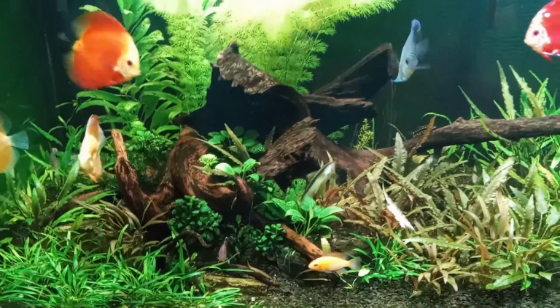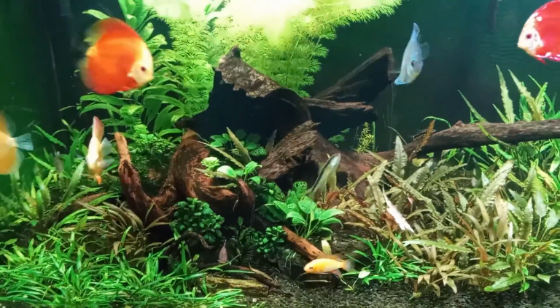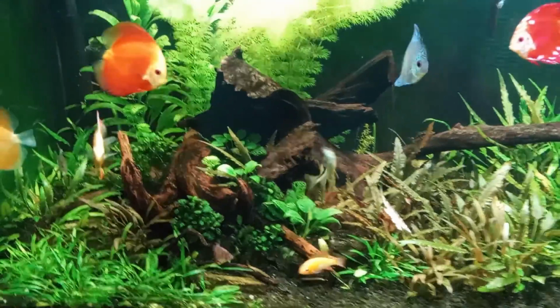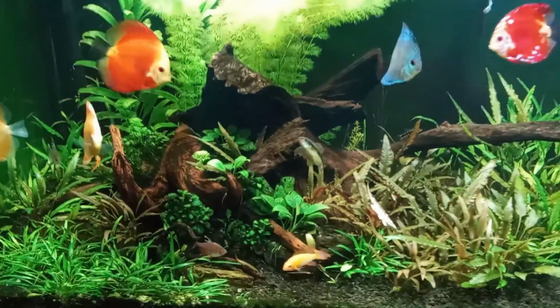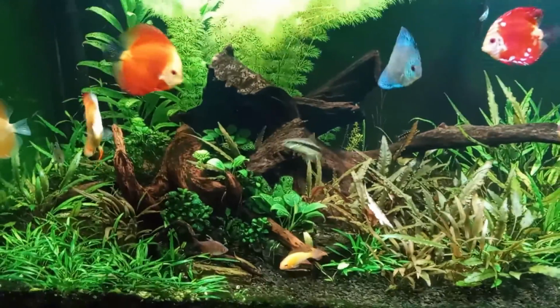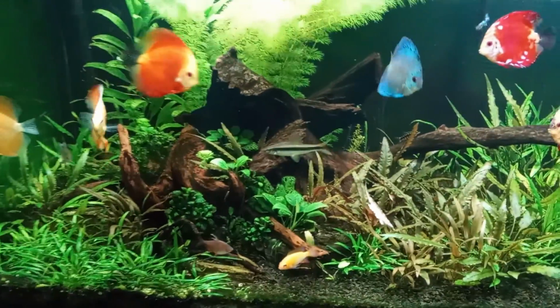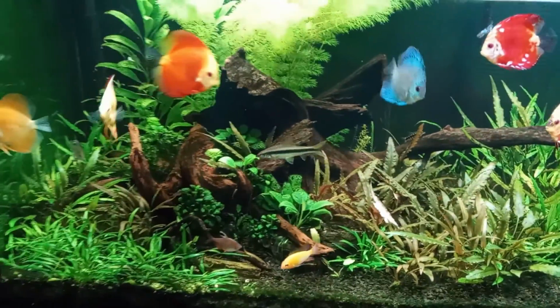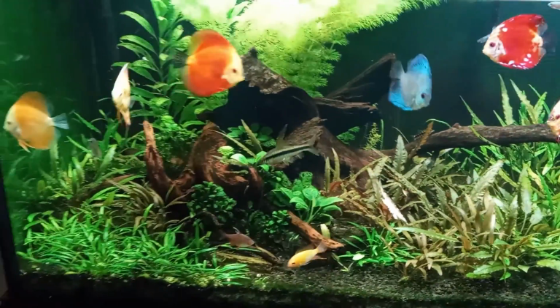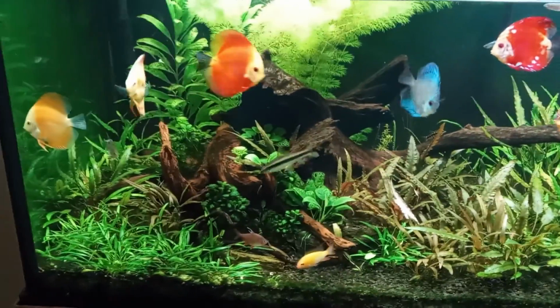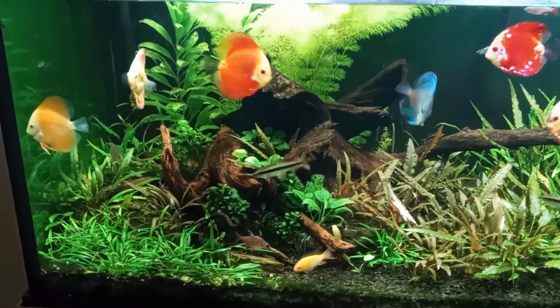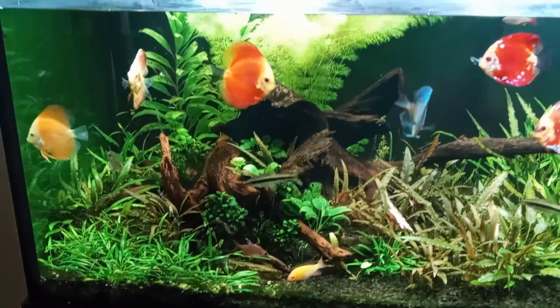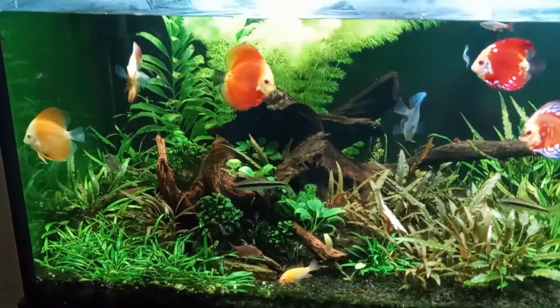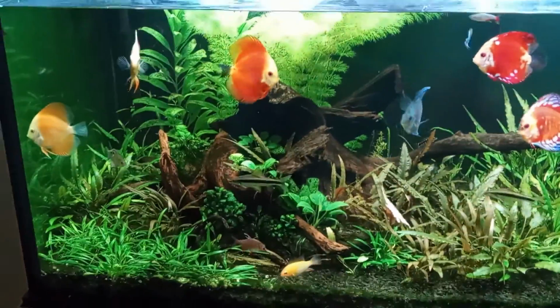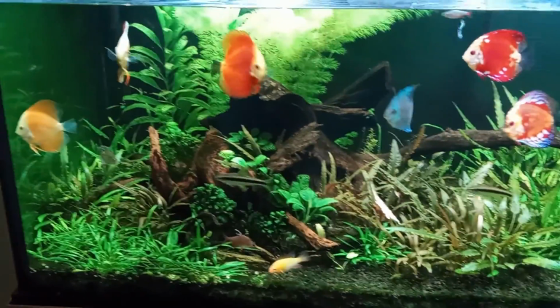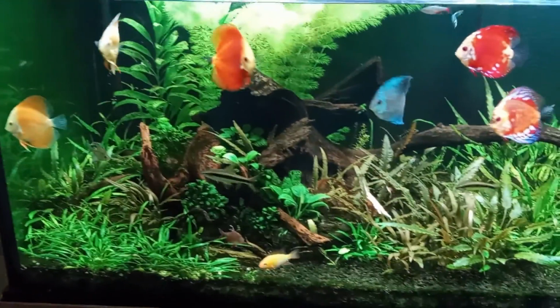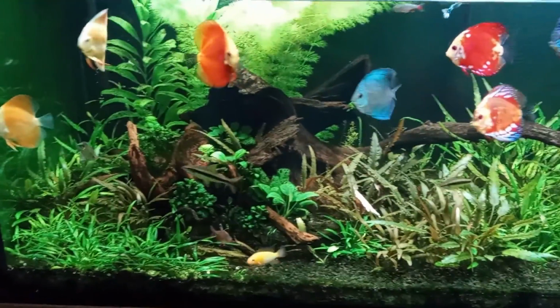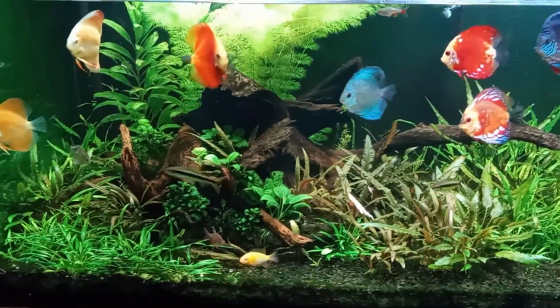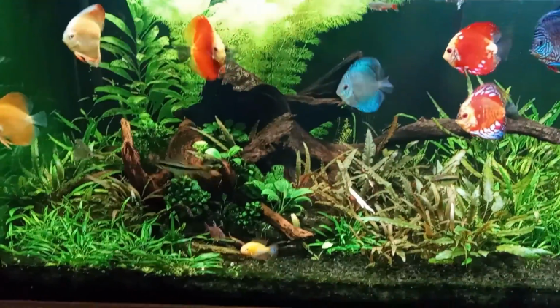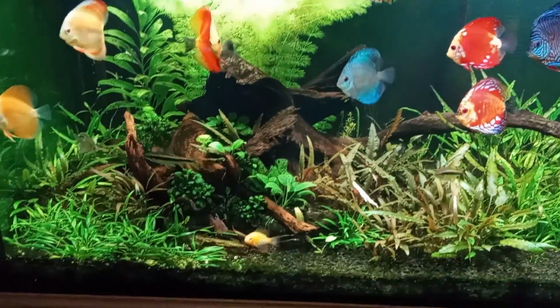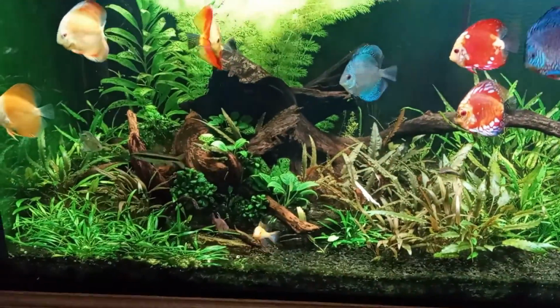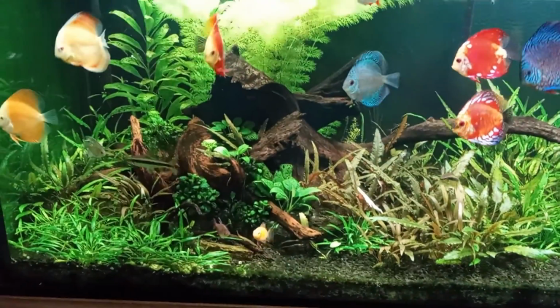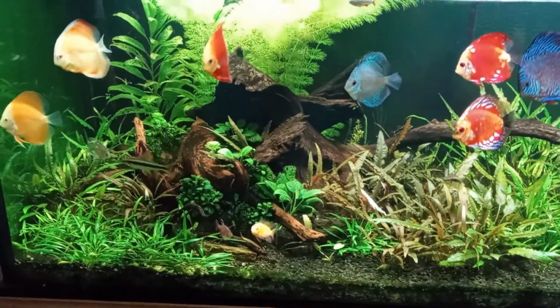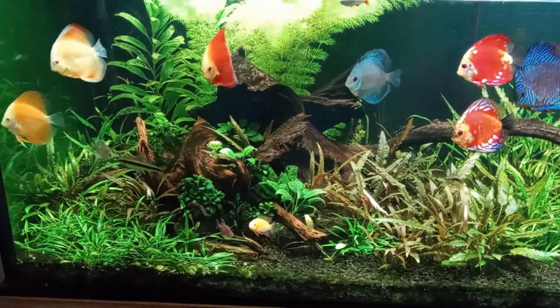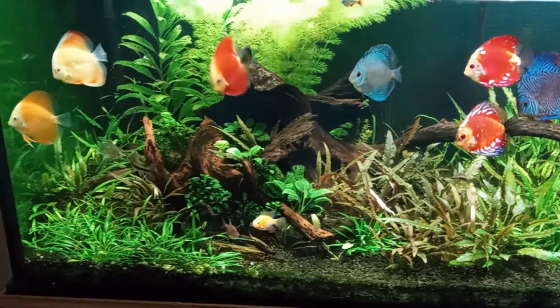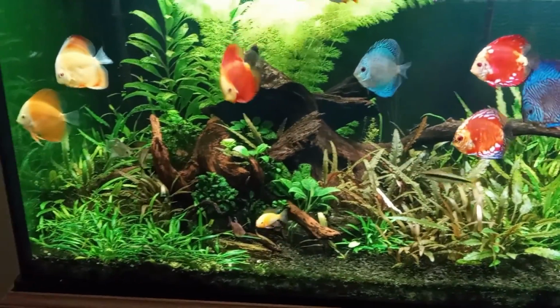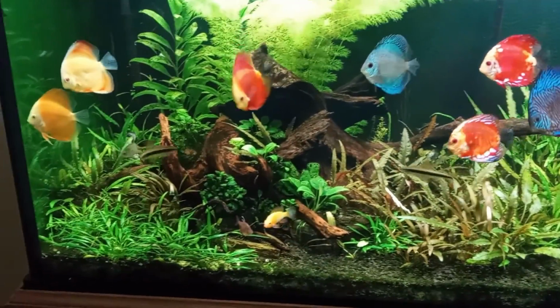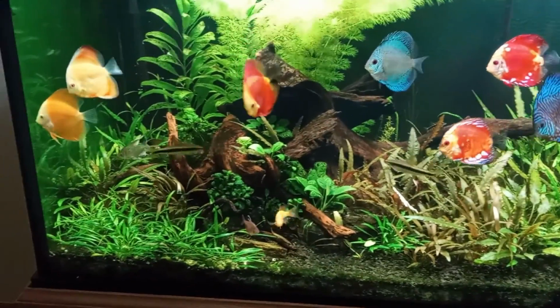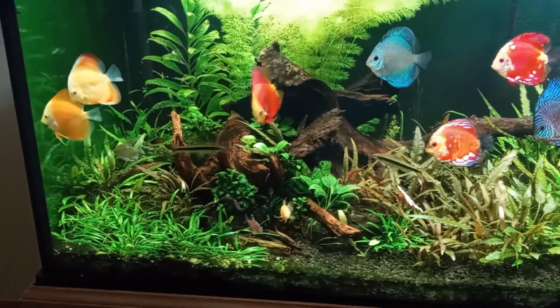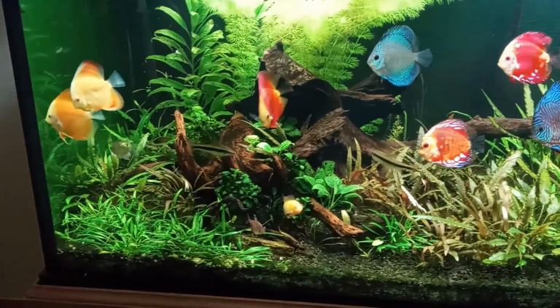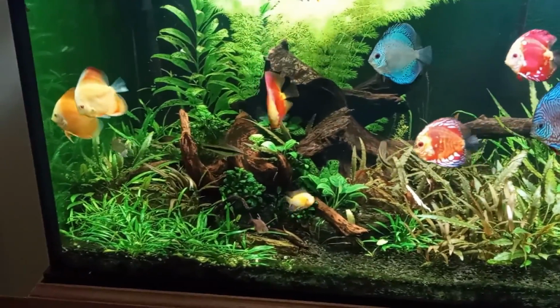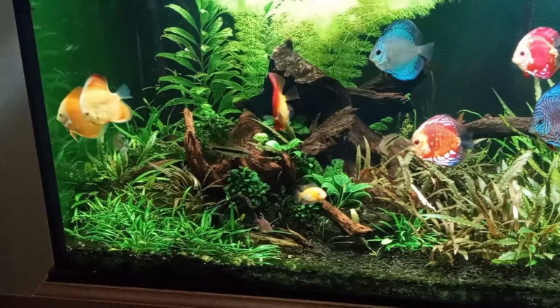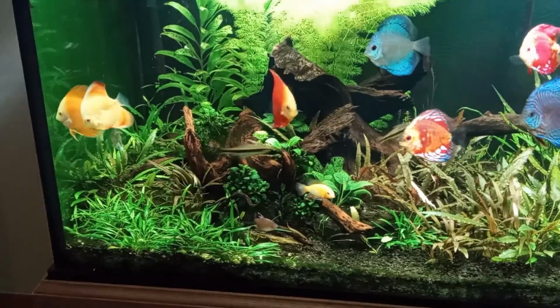Hello everyone. Just wanted to give a quick update on the 180 gallon. I did buy a few more discus.